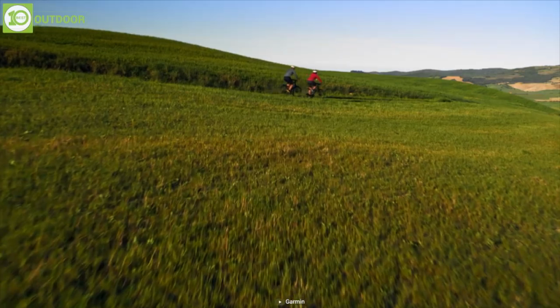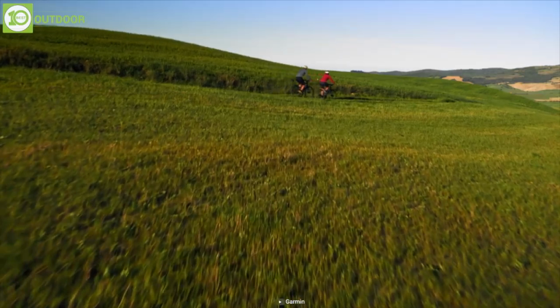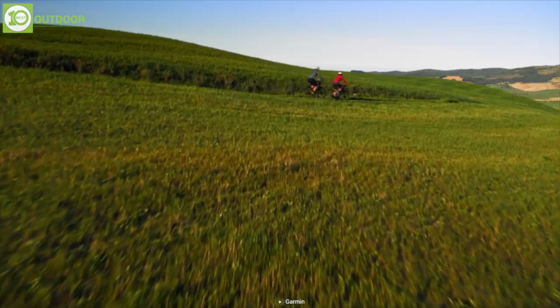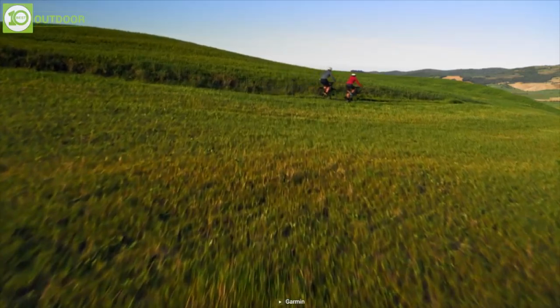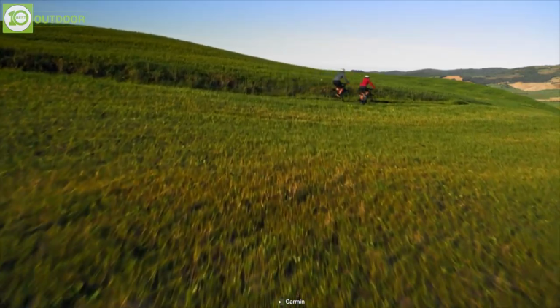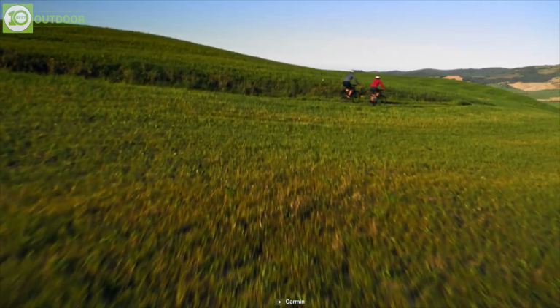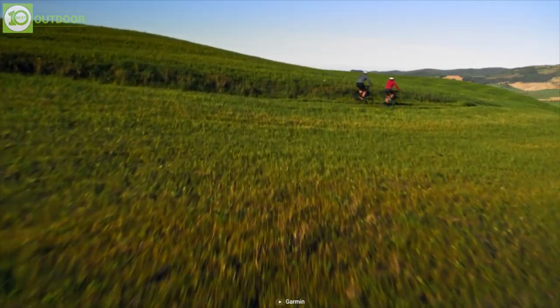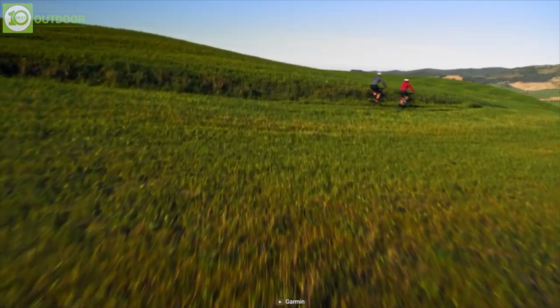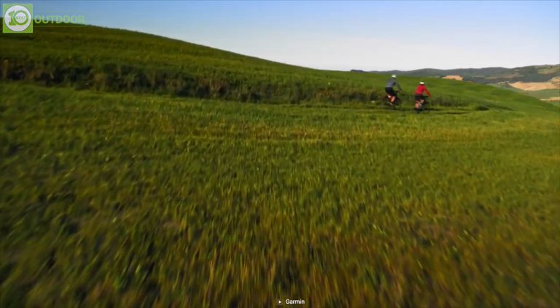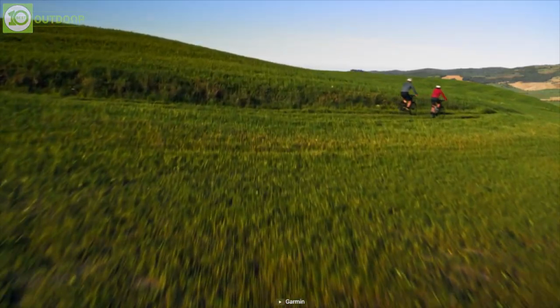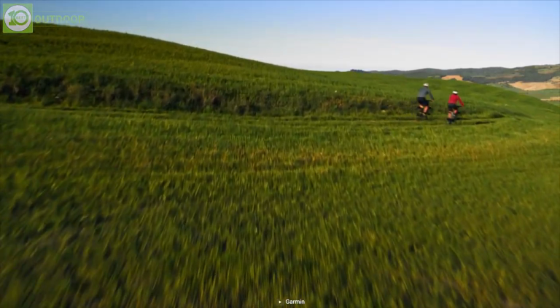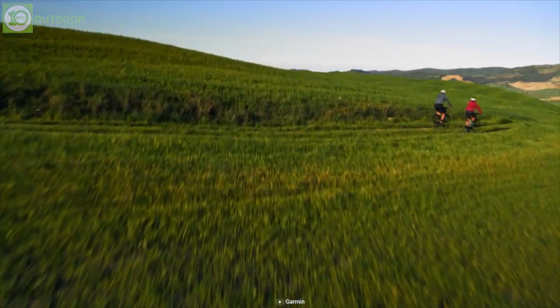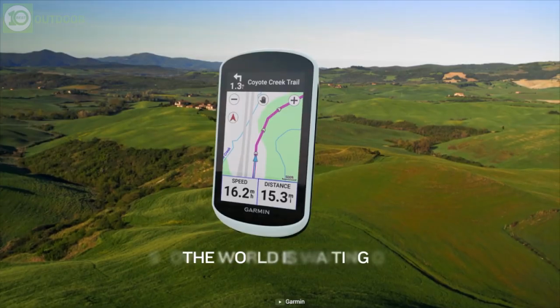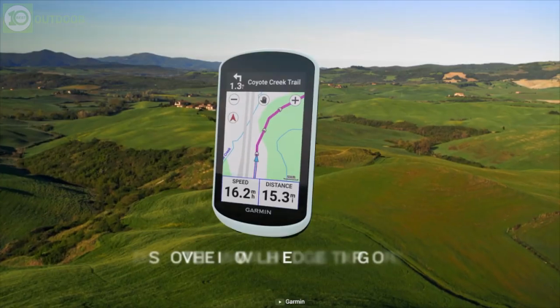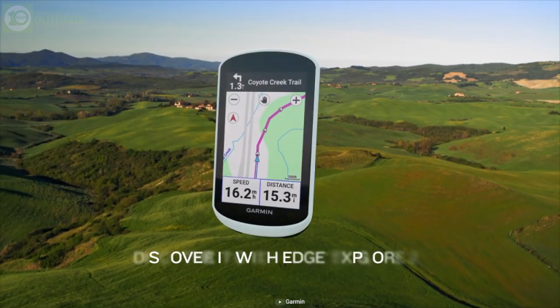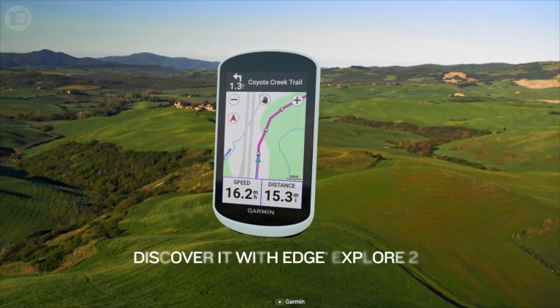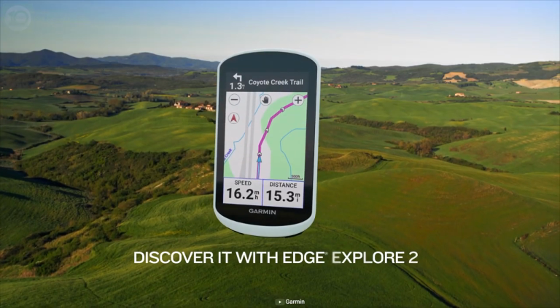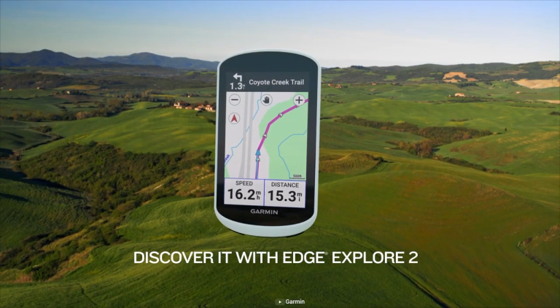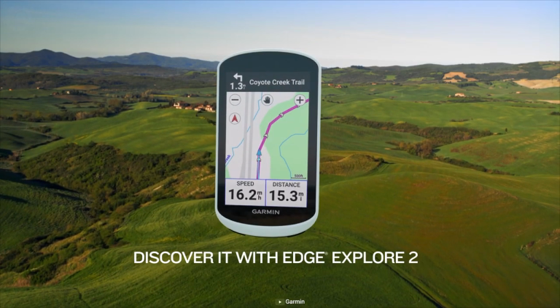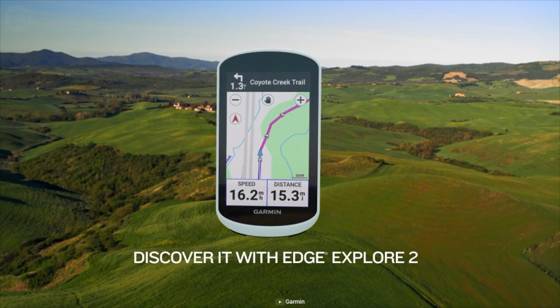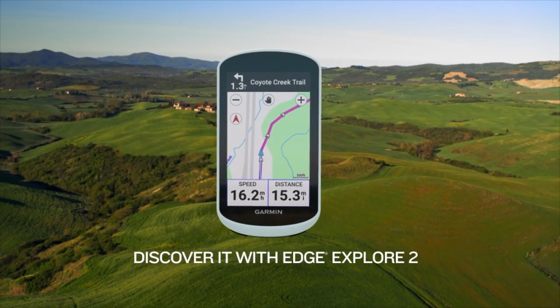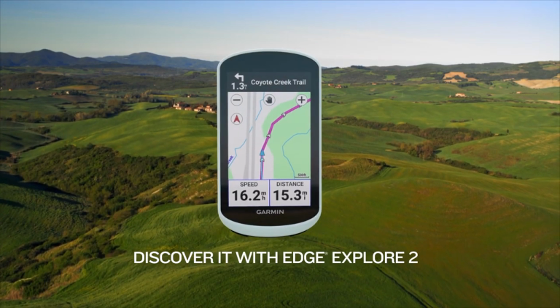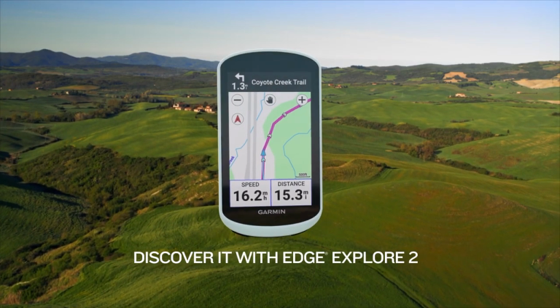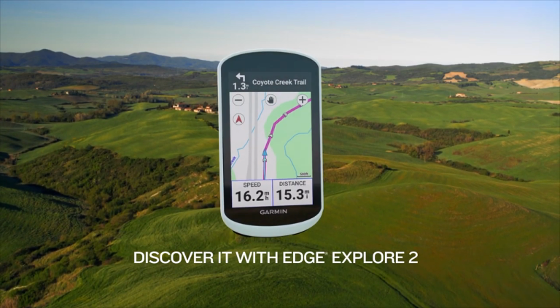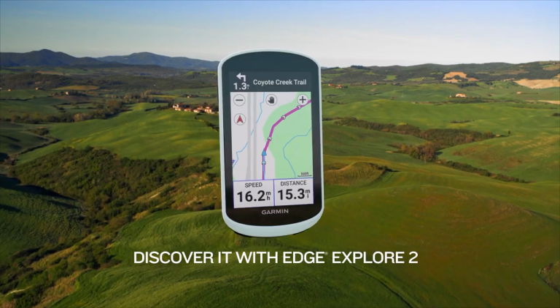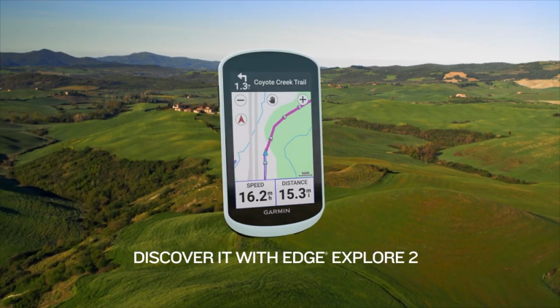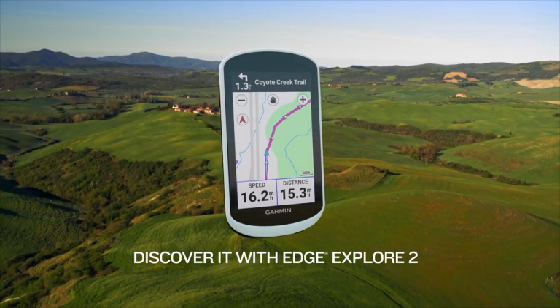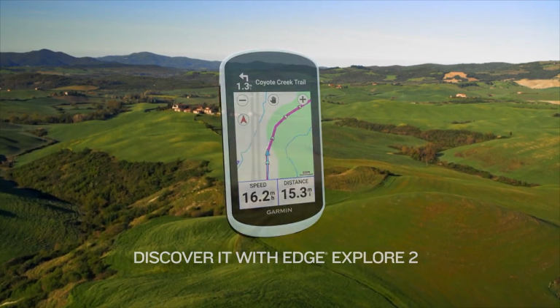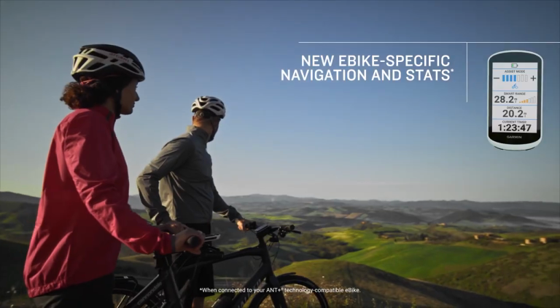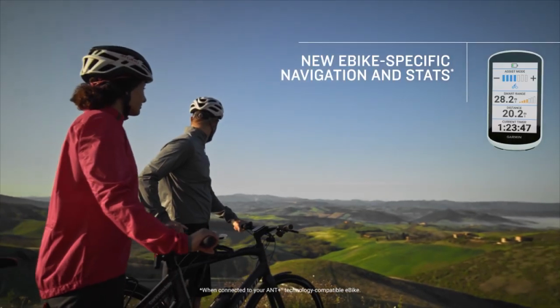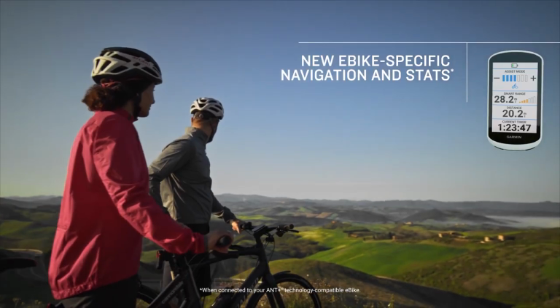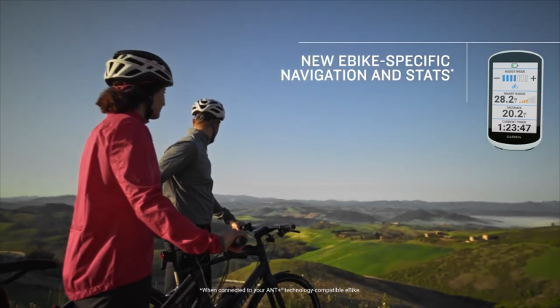So forget about being lost in your adventures and carry the Garmin Edge Explorer 2 with you at all times.